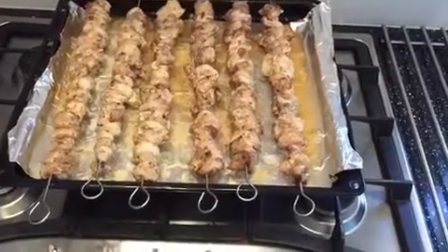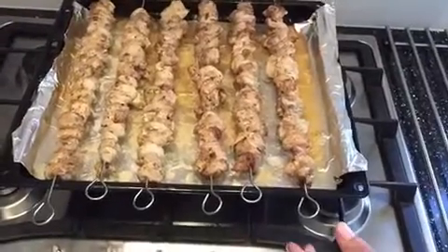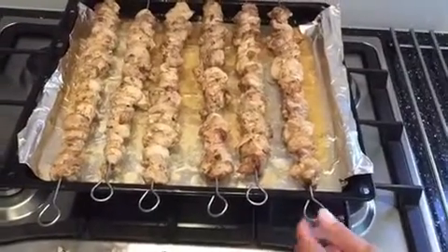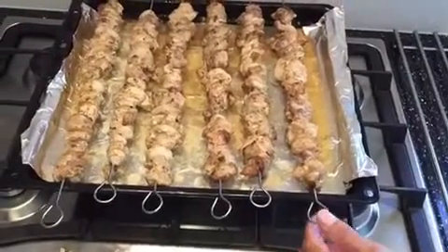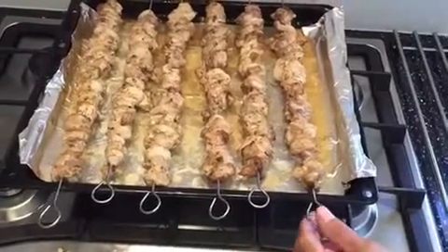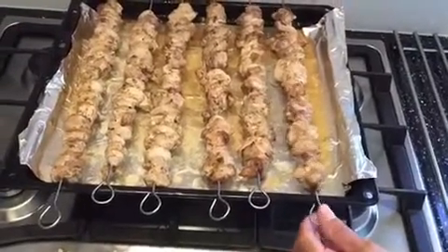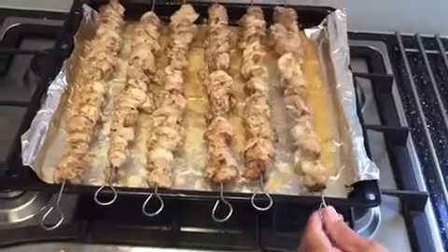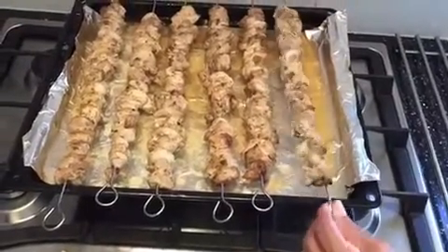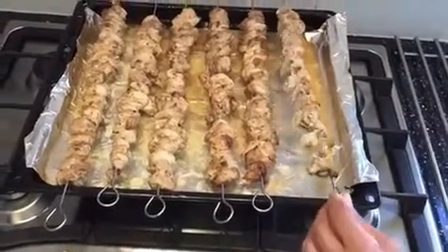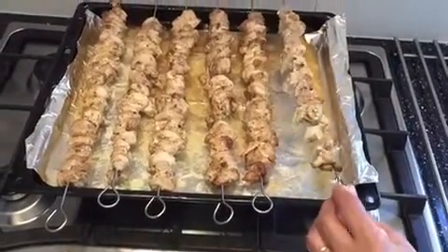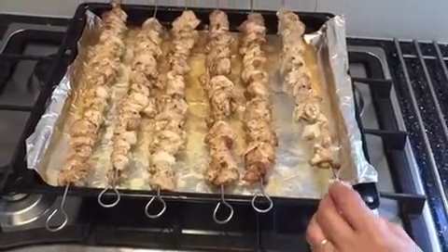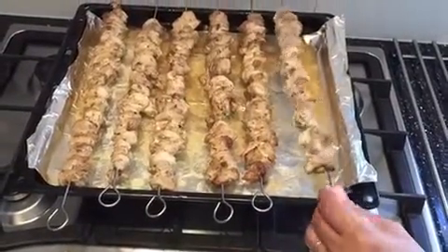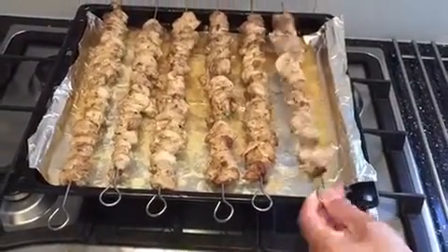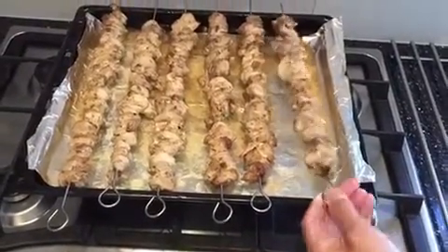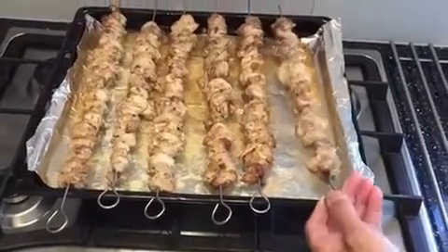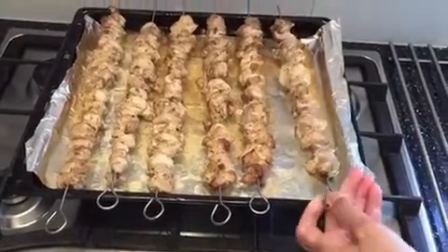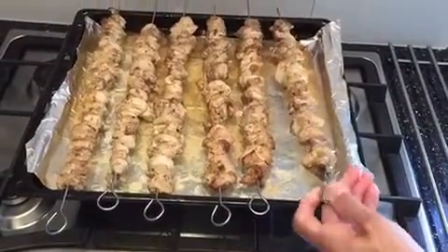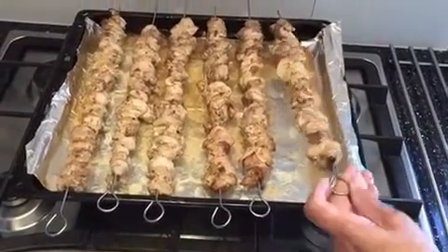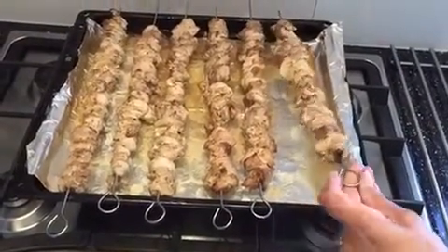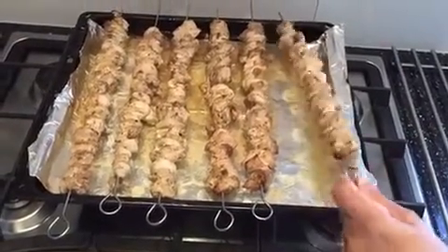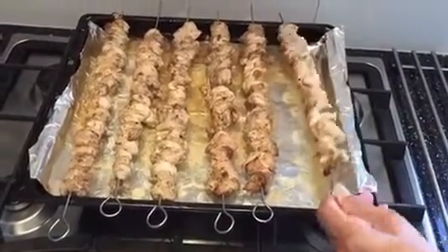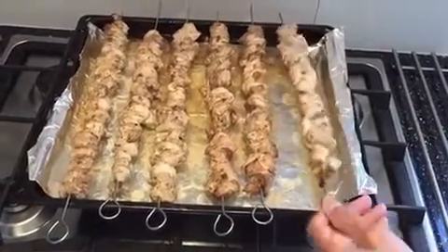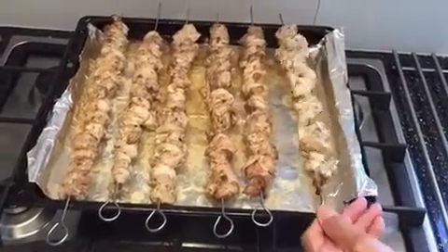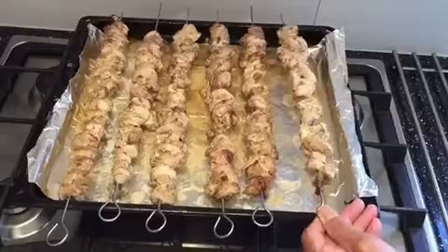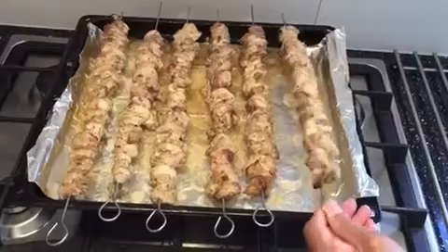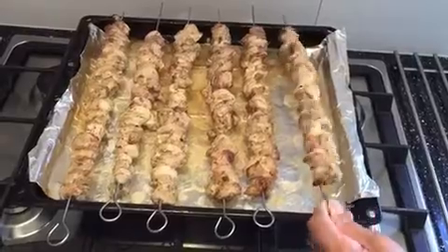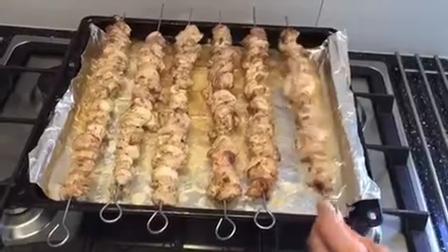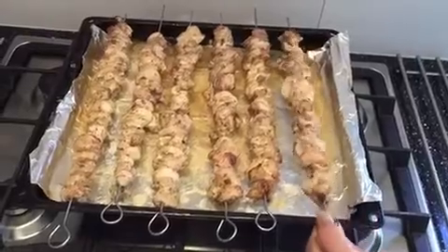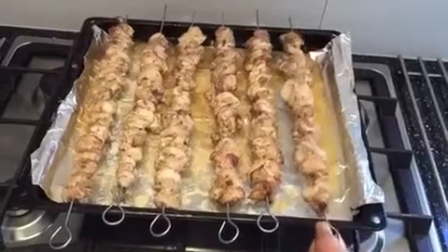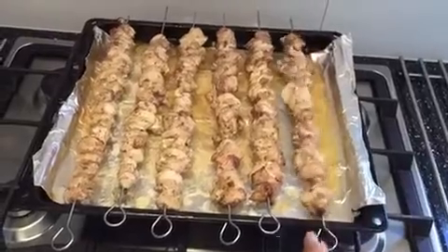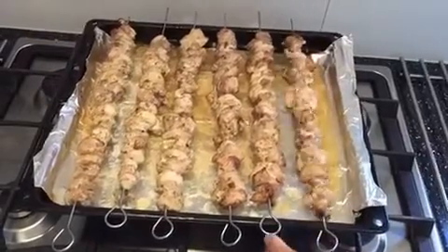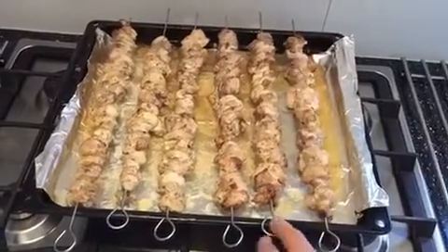My chicken is done. As you can see they look beautiful. Very nice.